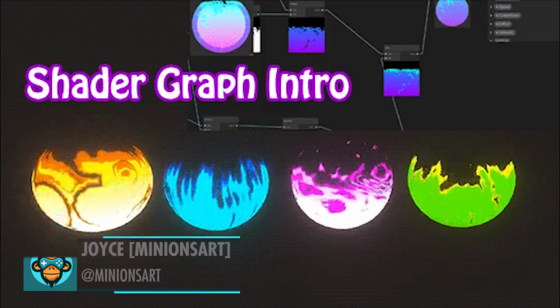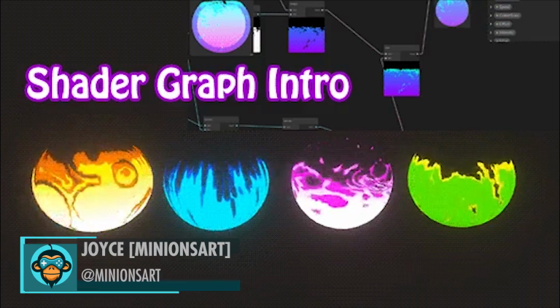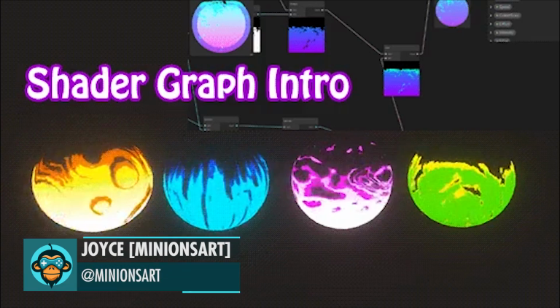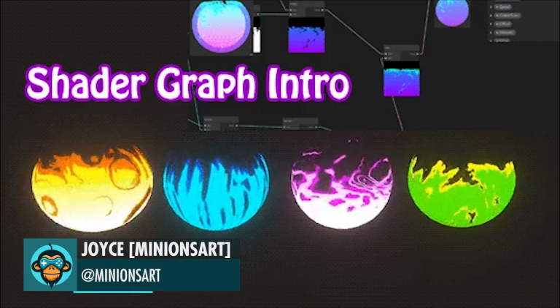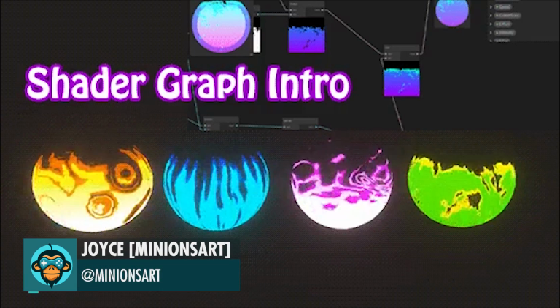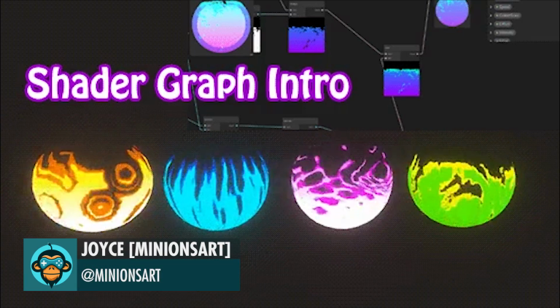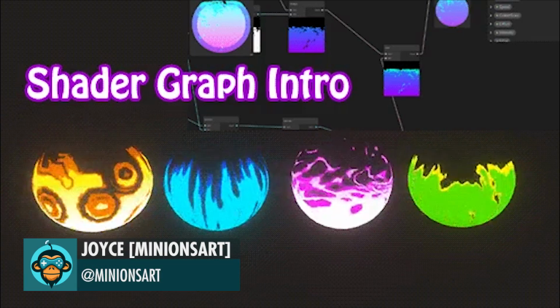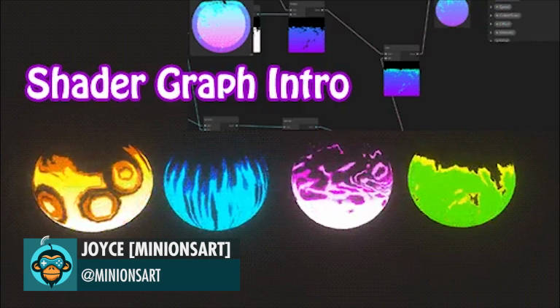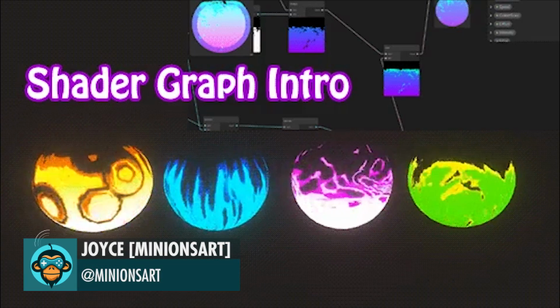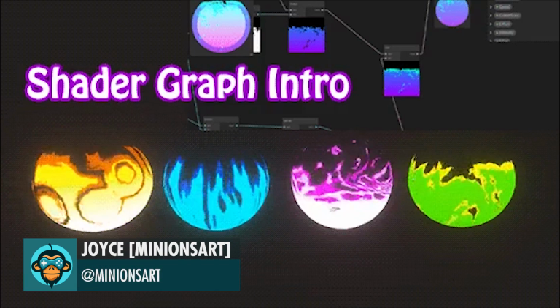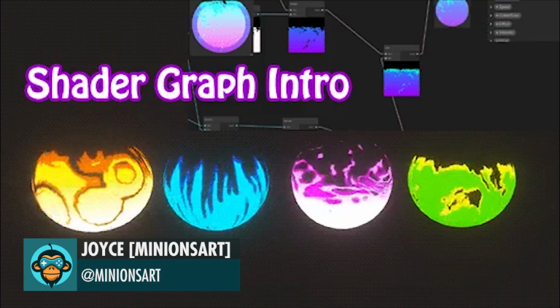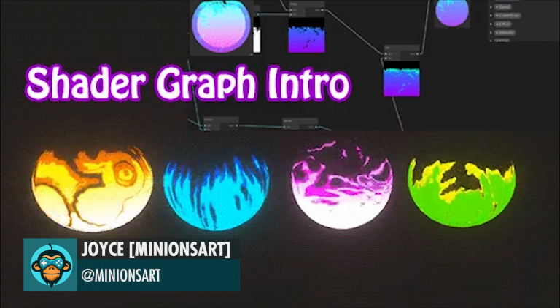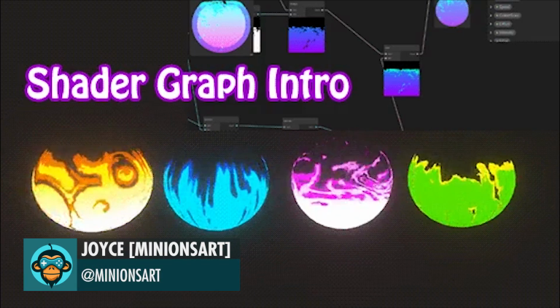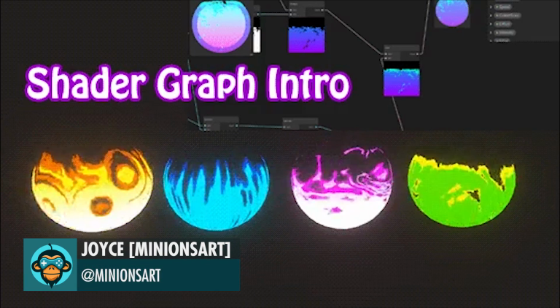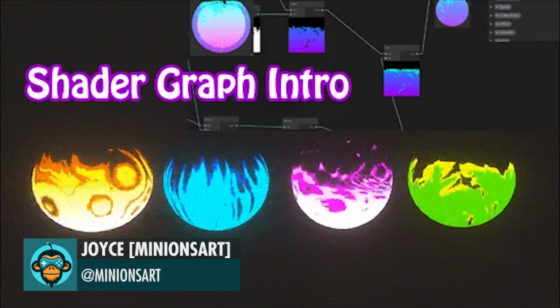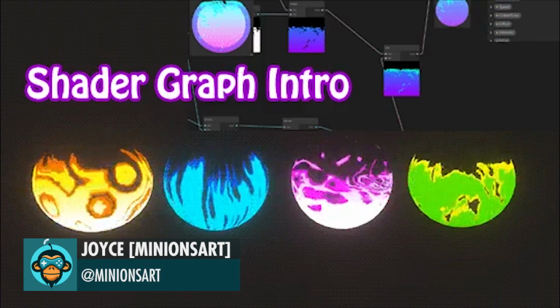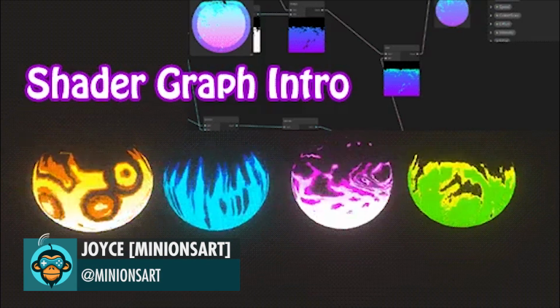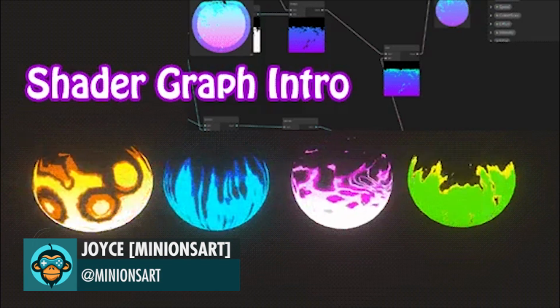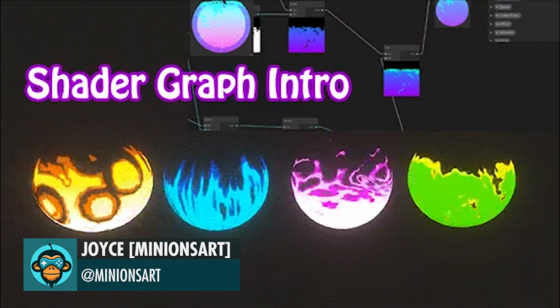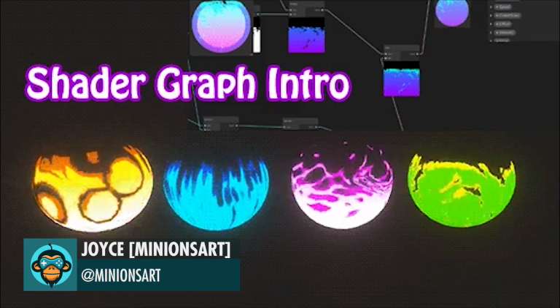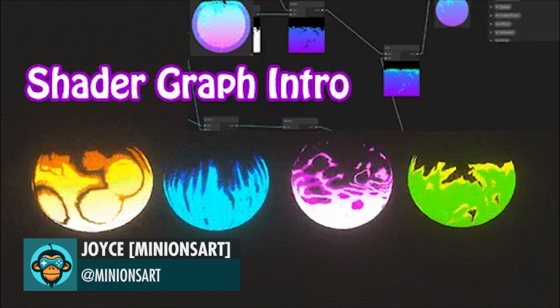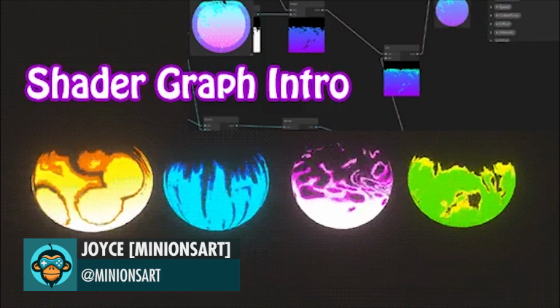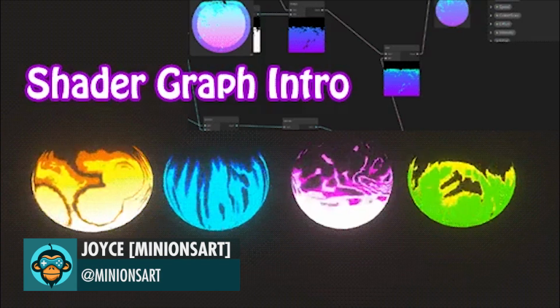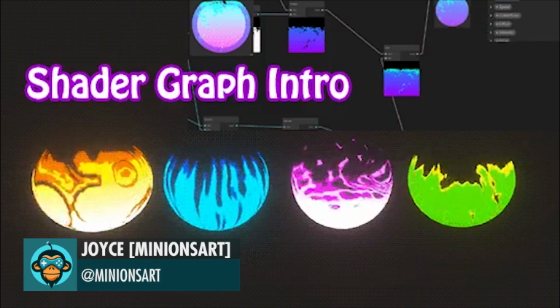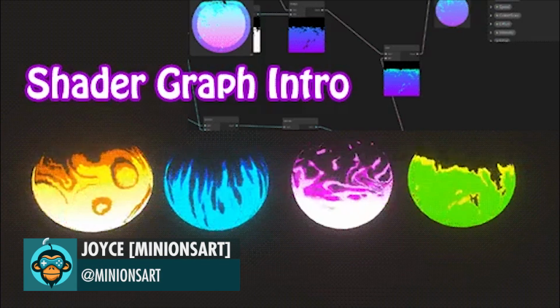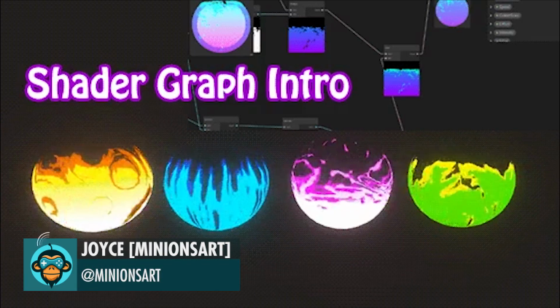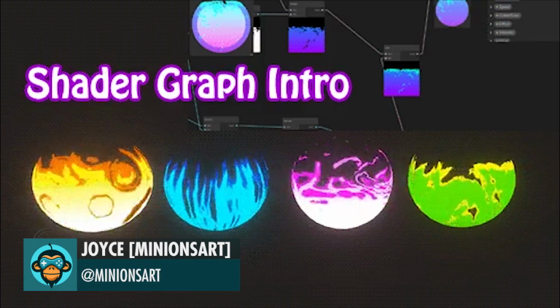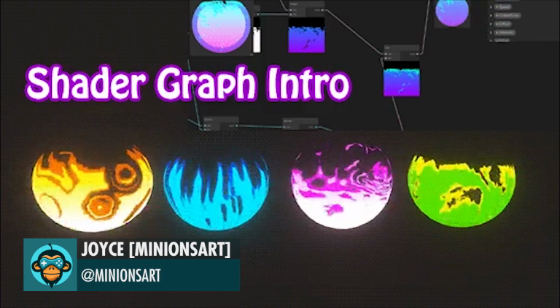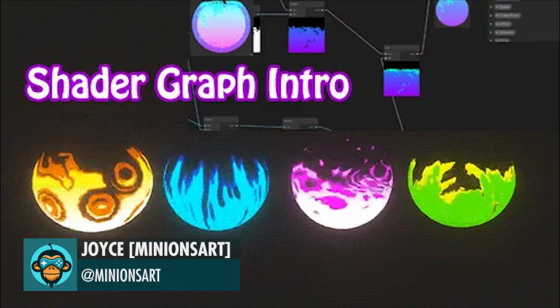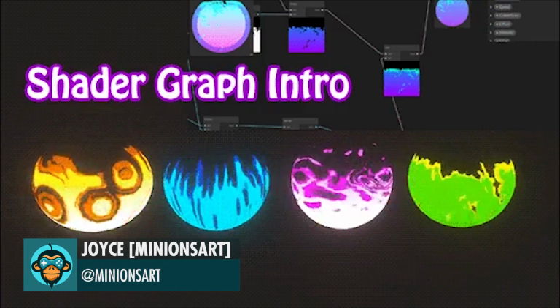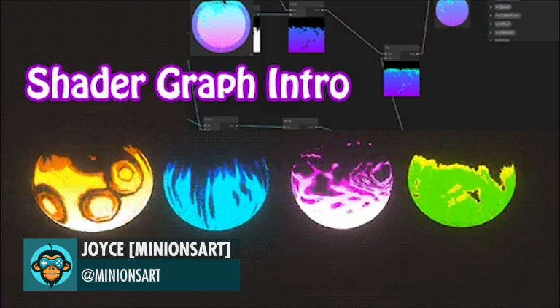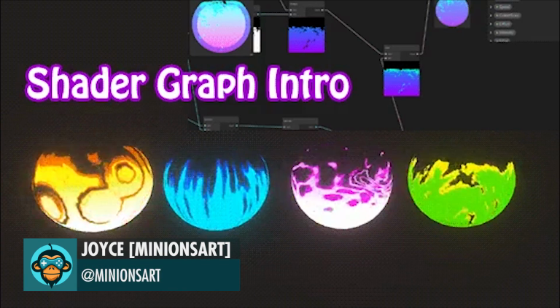Minions Art shares several cool shader graph effects and setups for Unity.